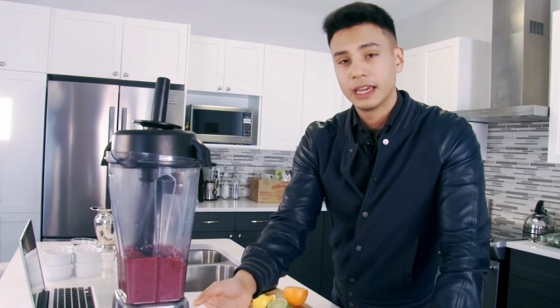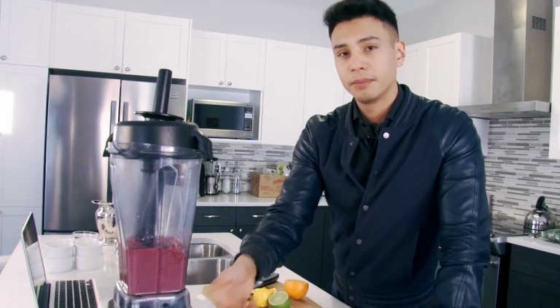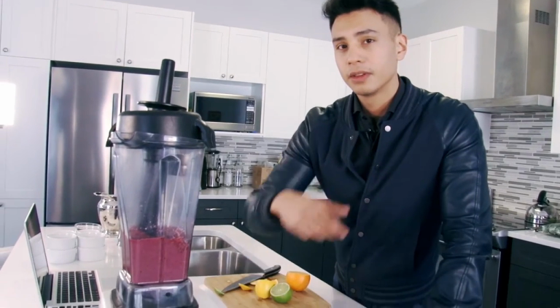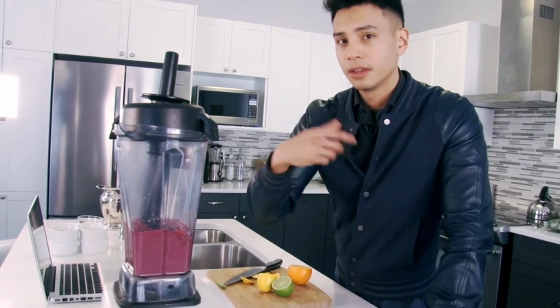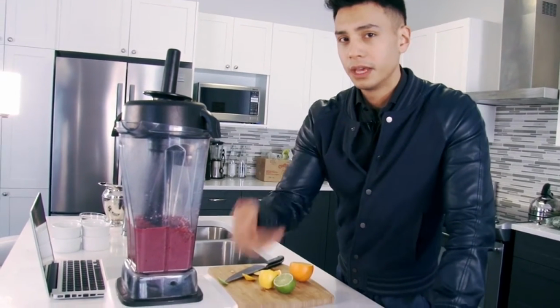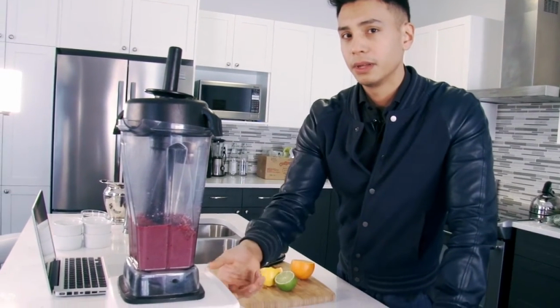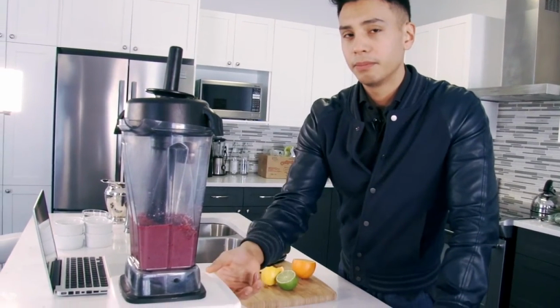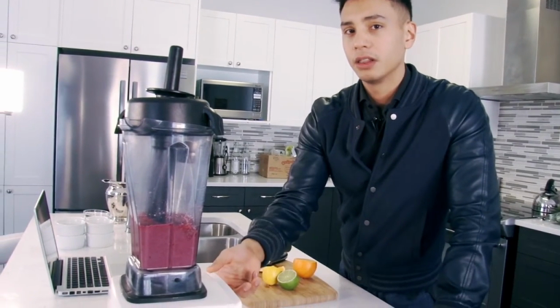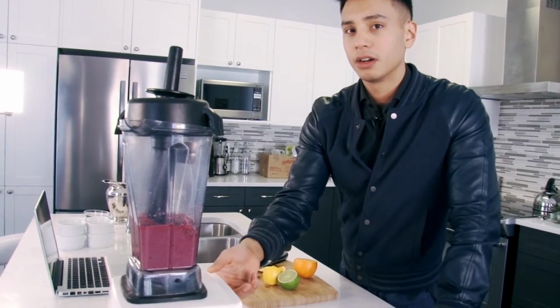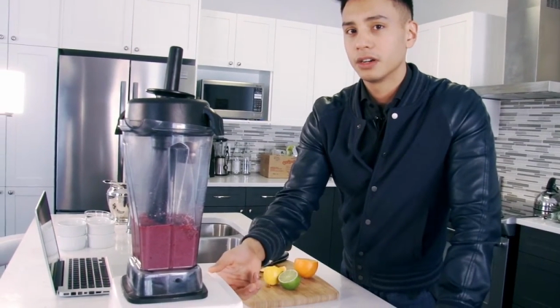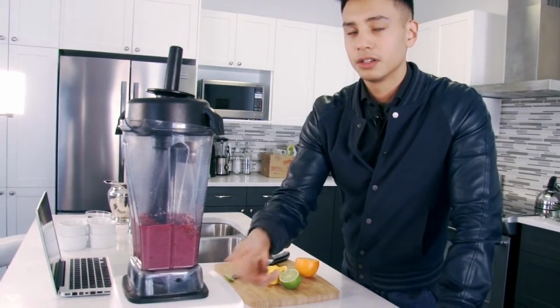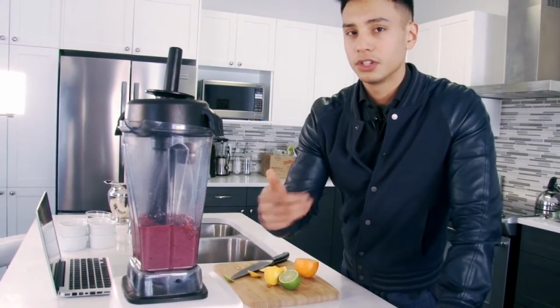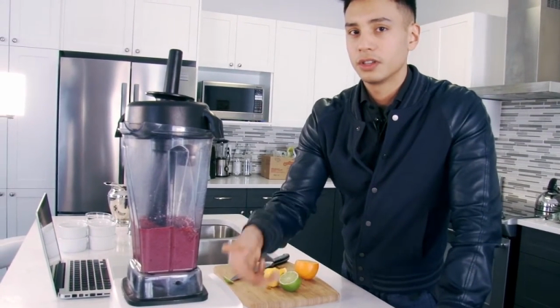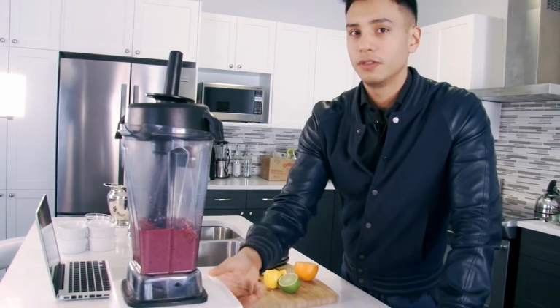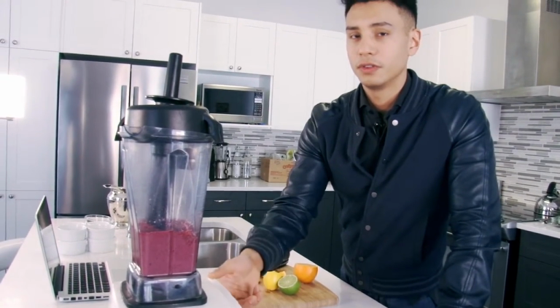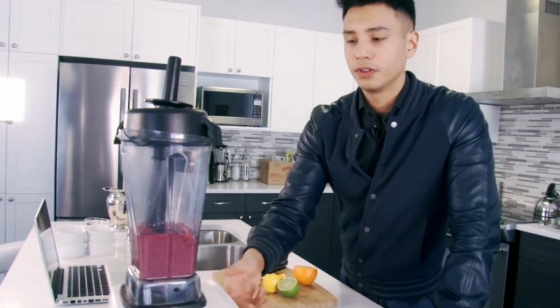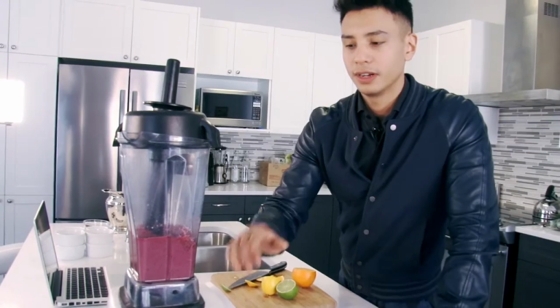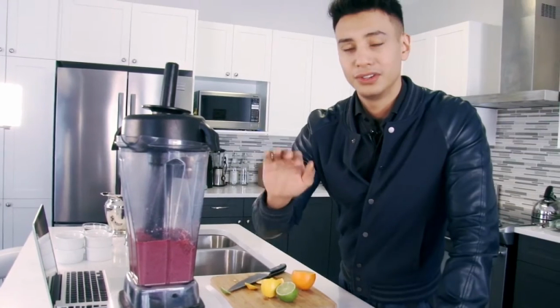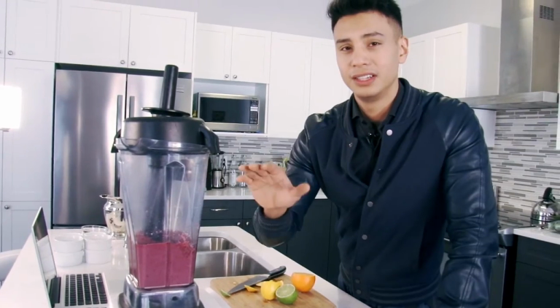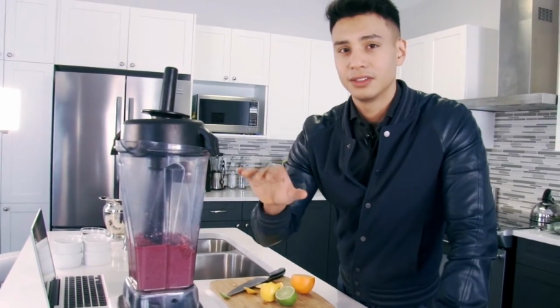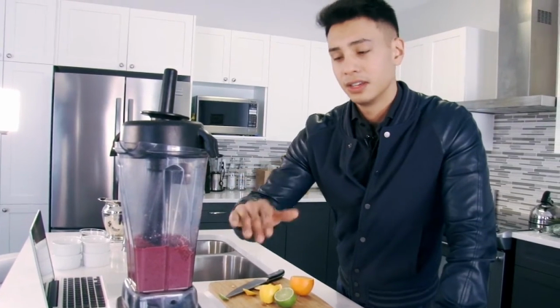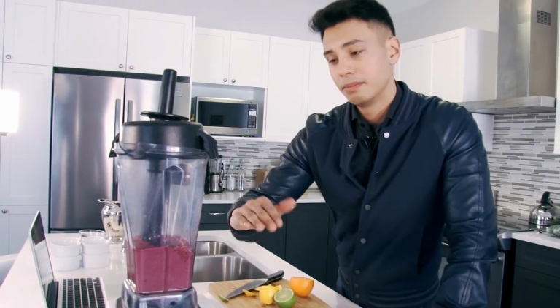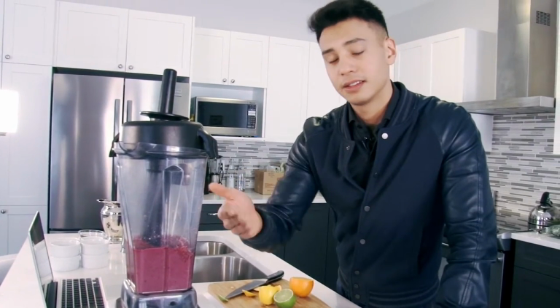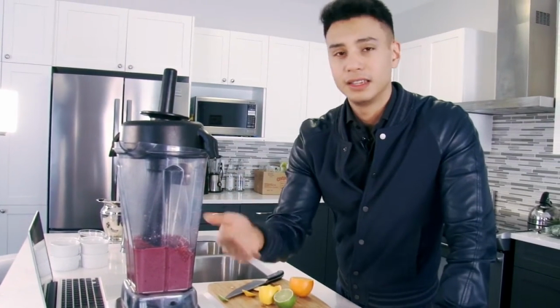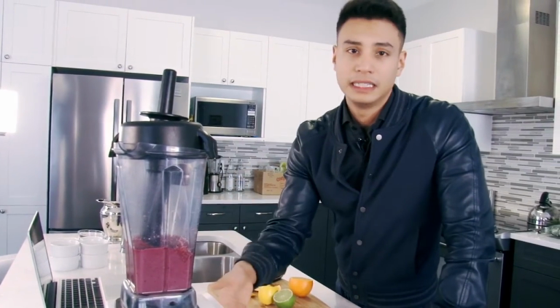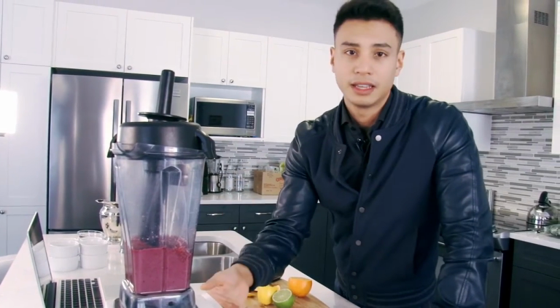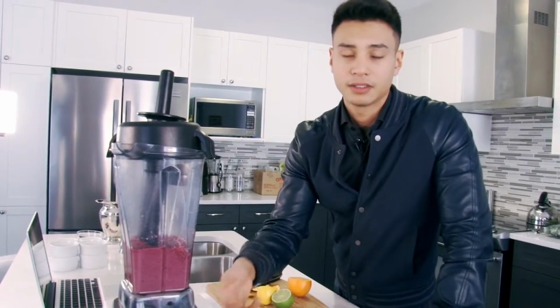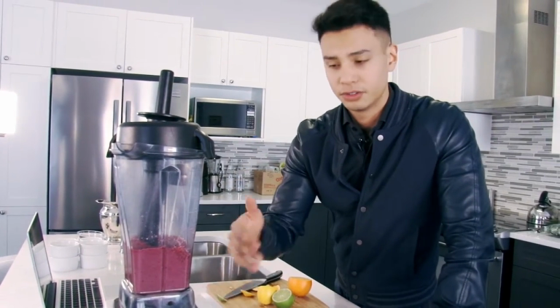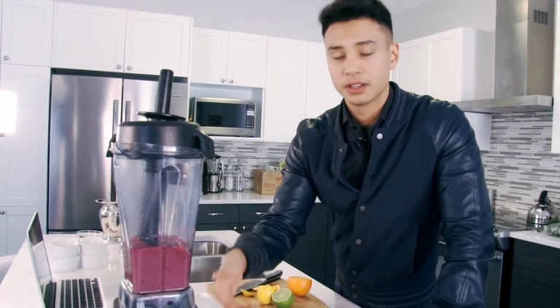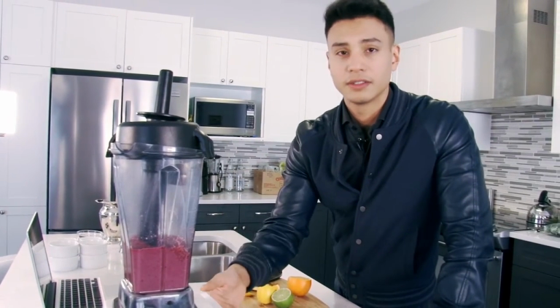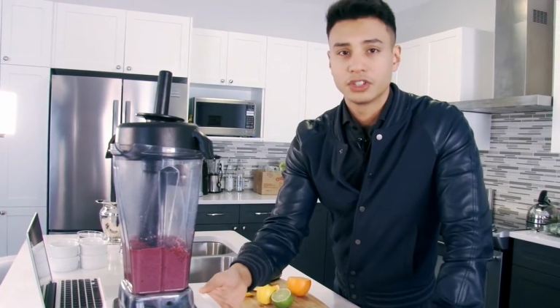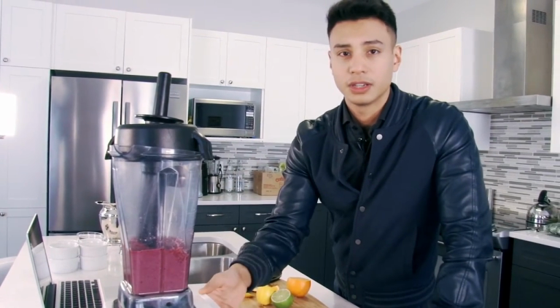So again, blend it a bit longer just so that you feel fuller and you need to basically eat less or drink less of the shake.